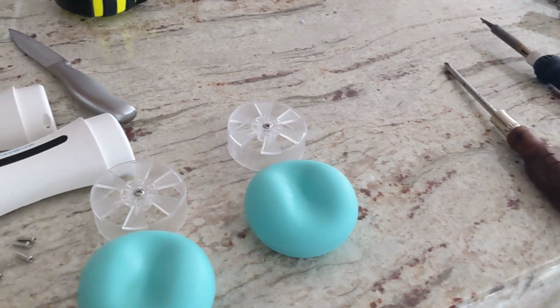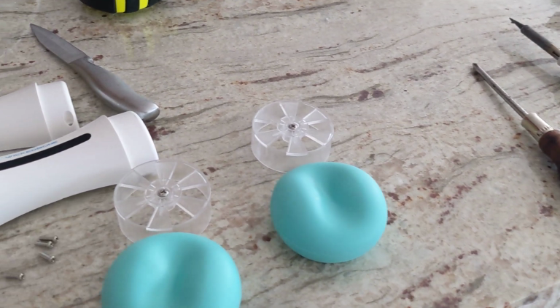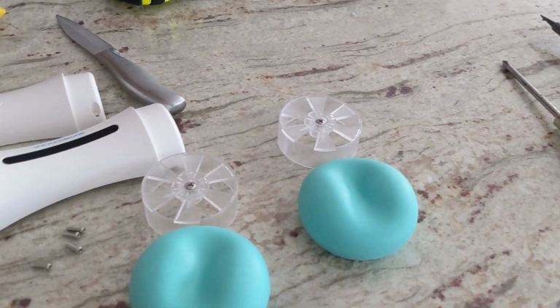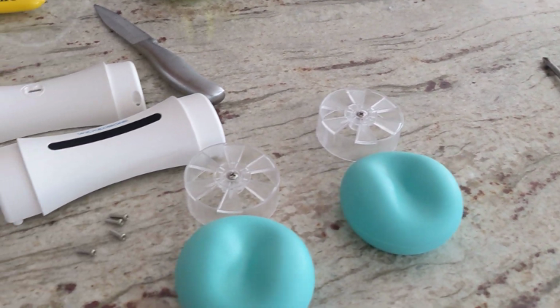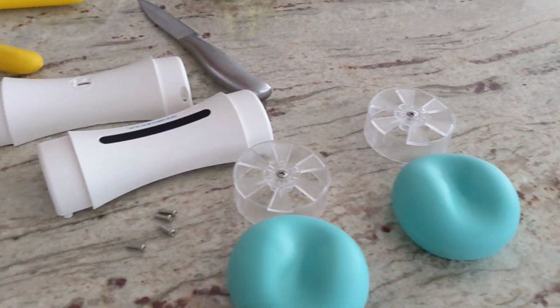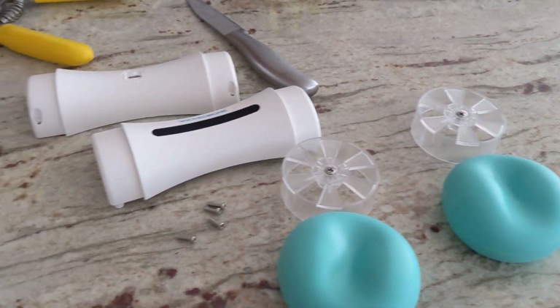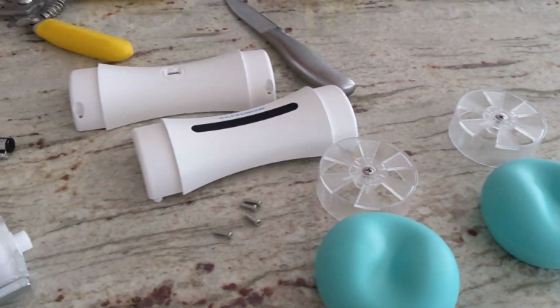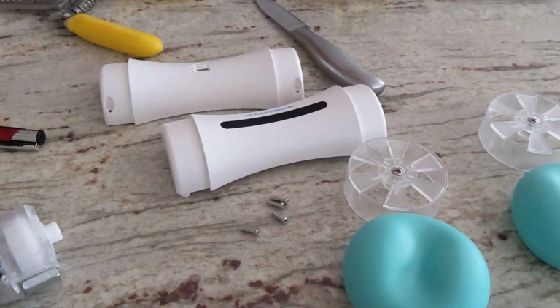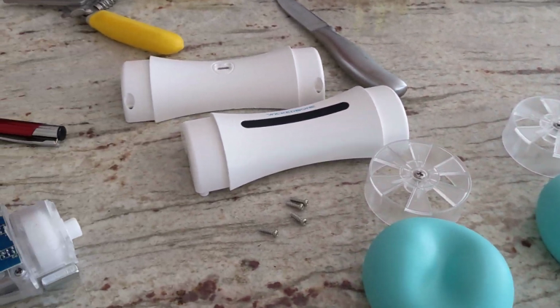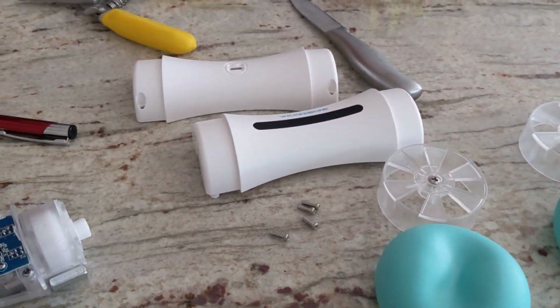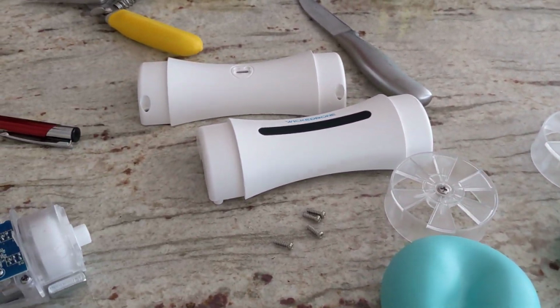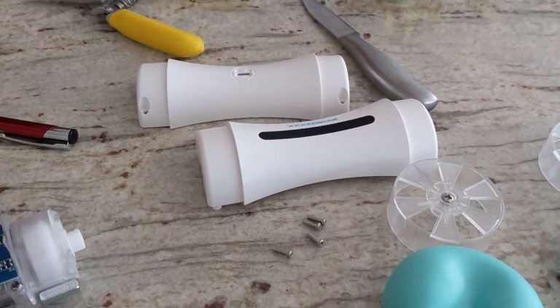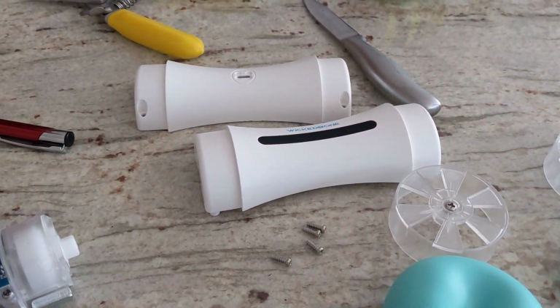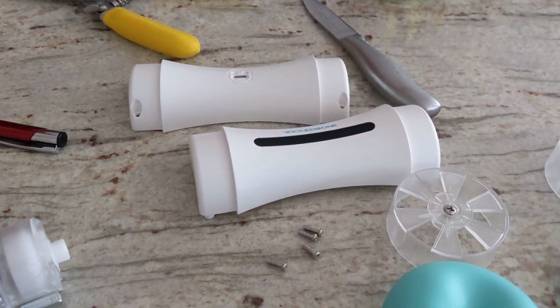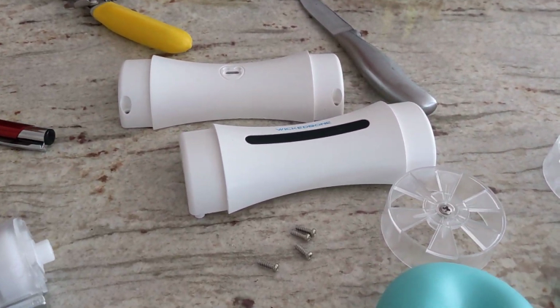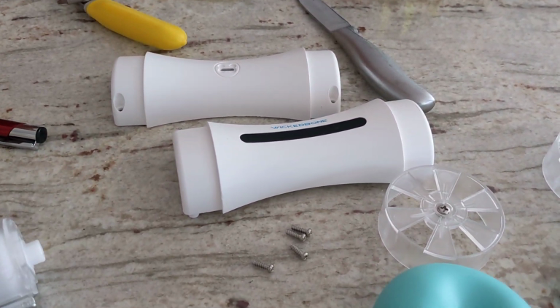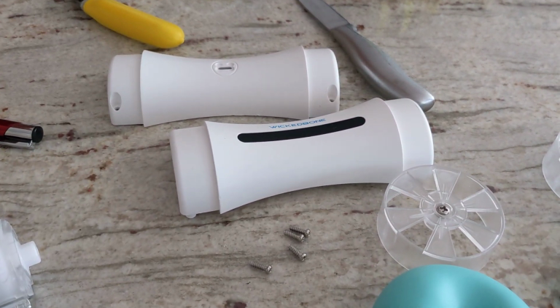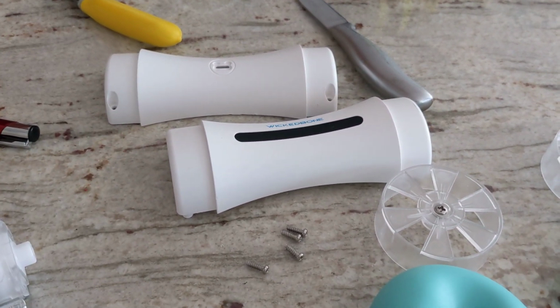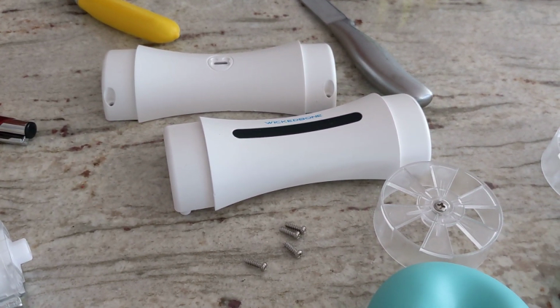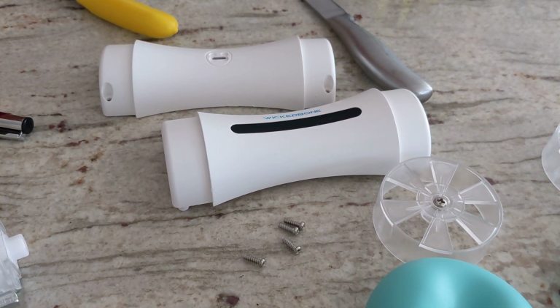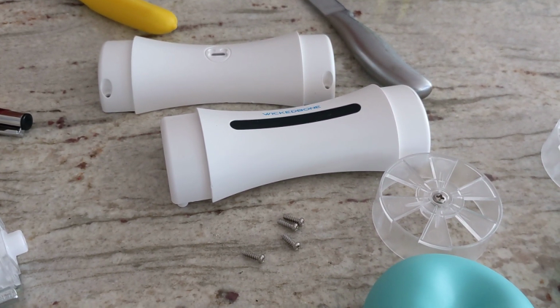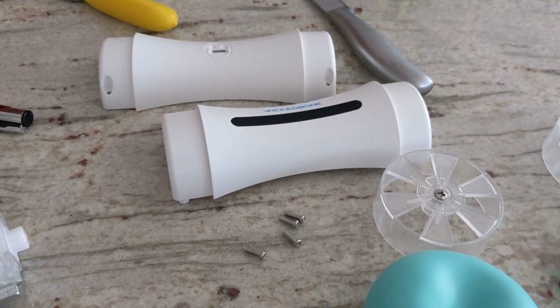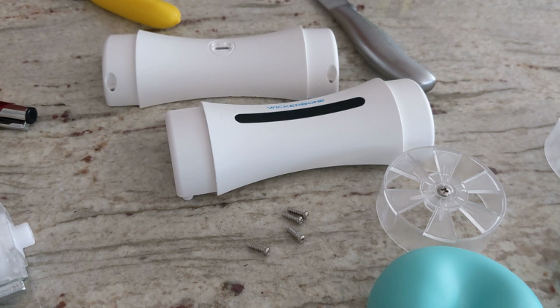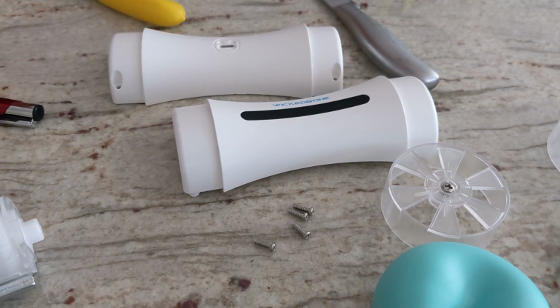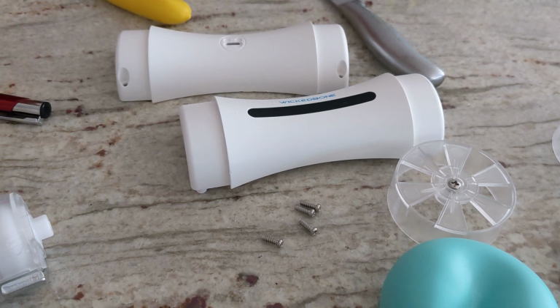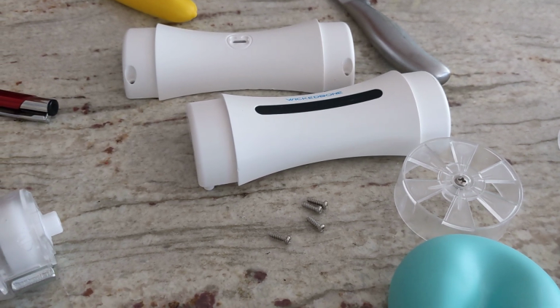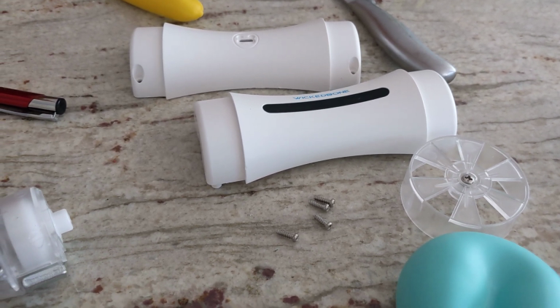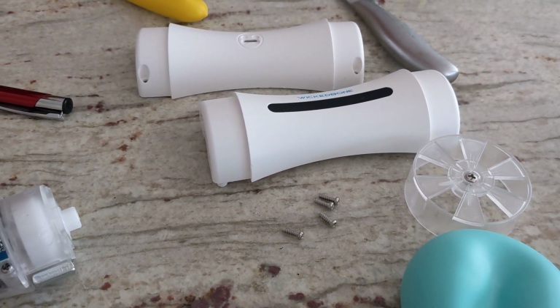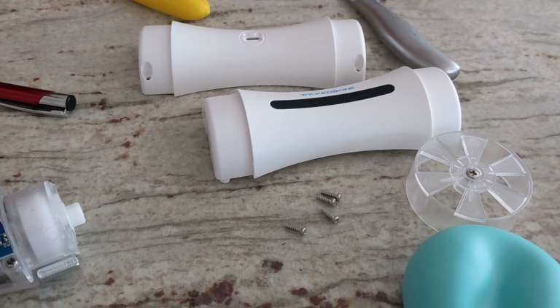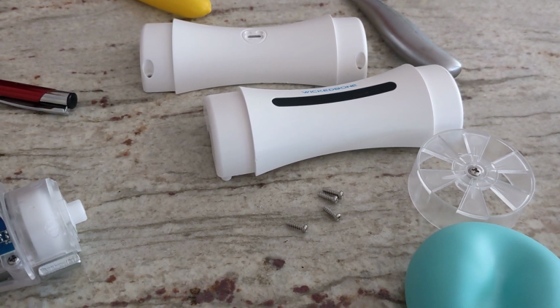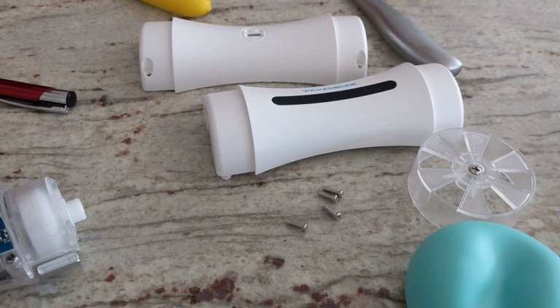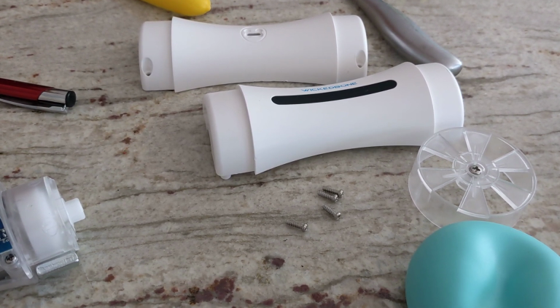Just a short little video on how to replace a battery on a Wicked Bone, as our Wicked Bone battery had died.